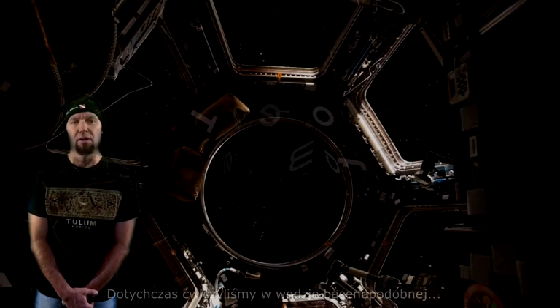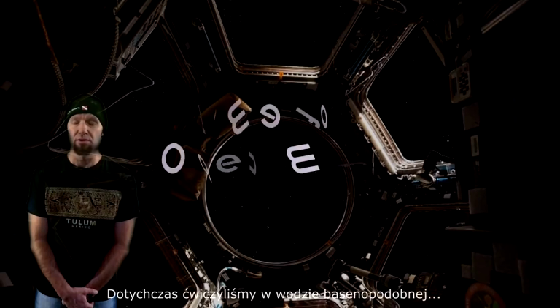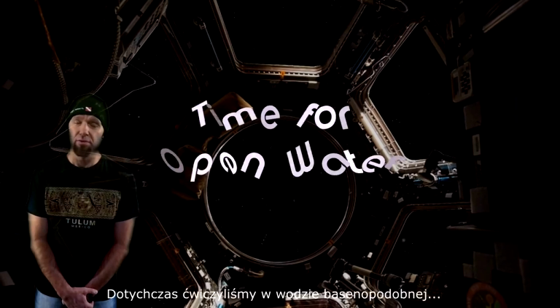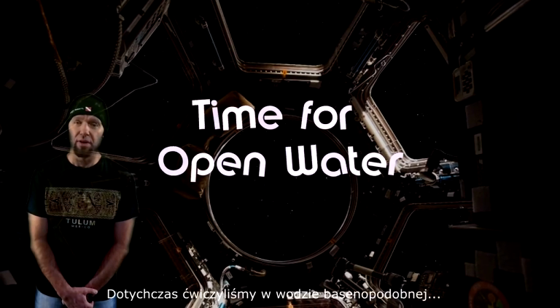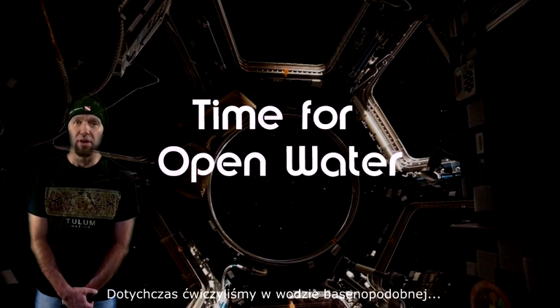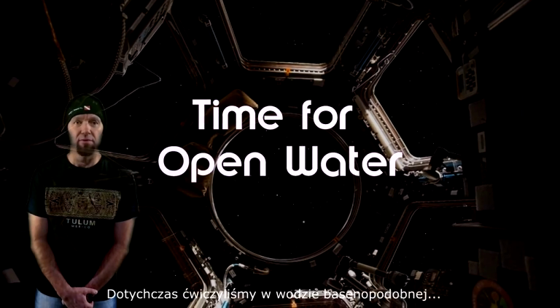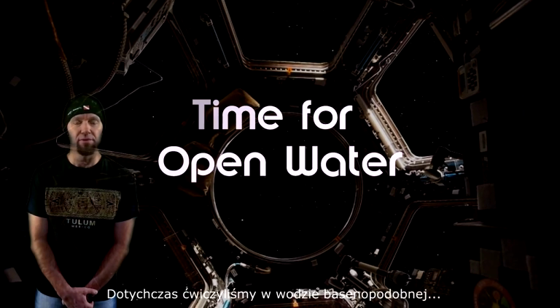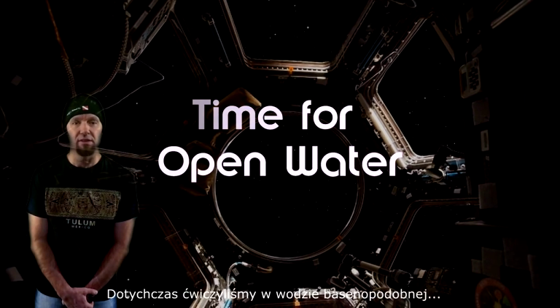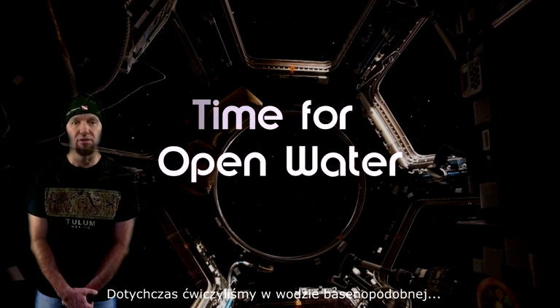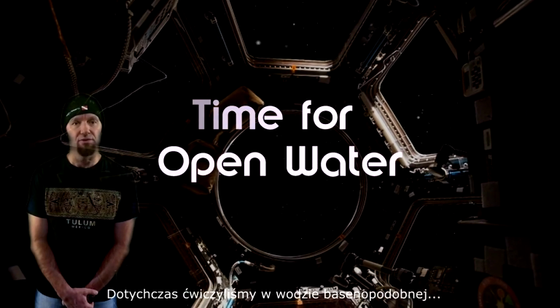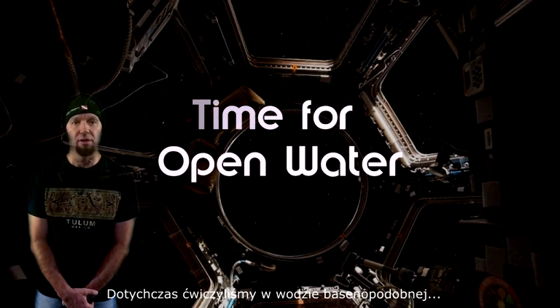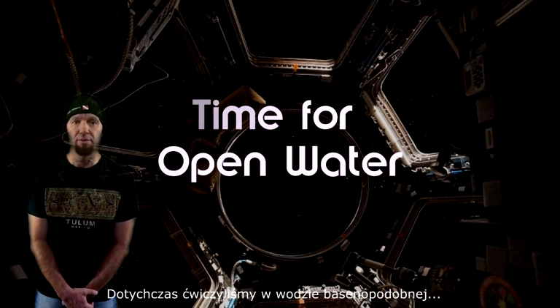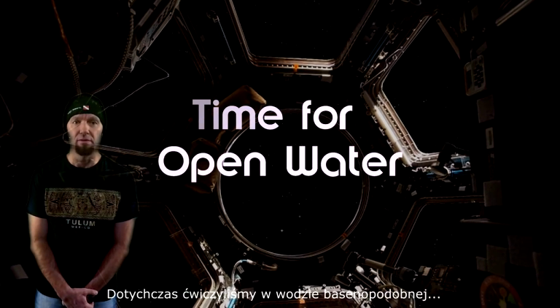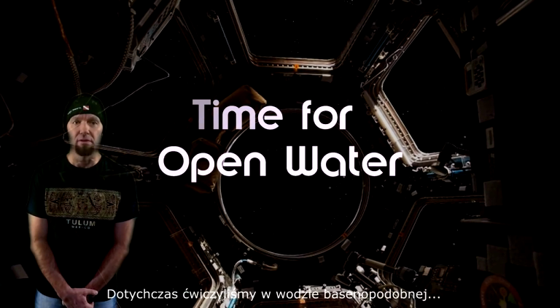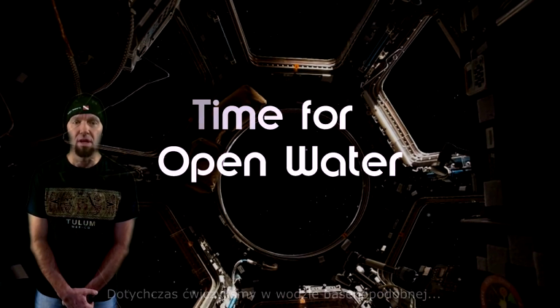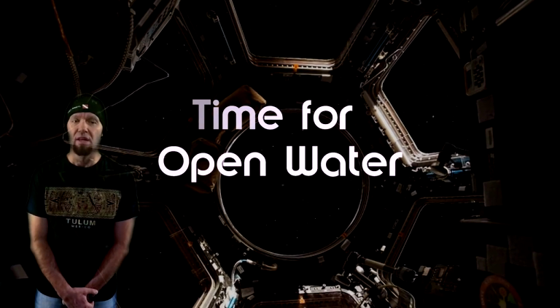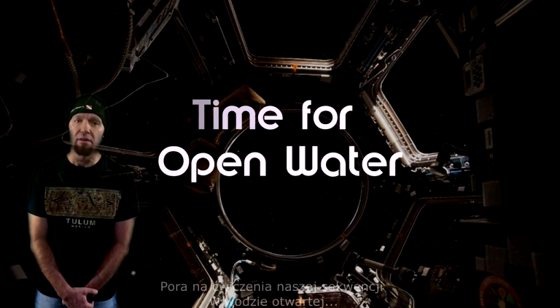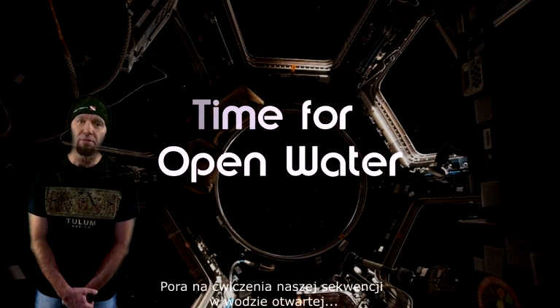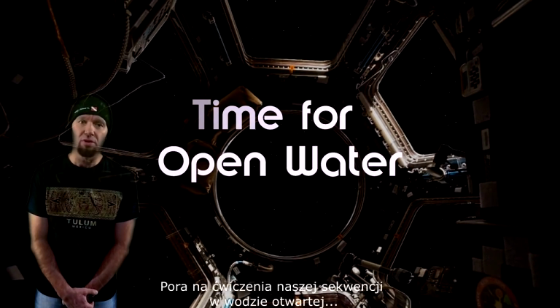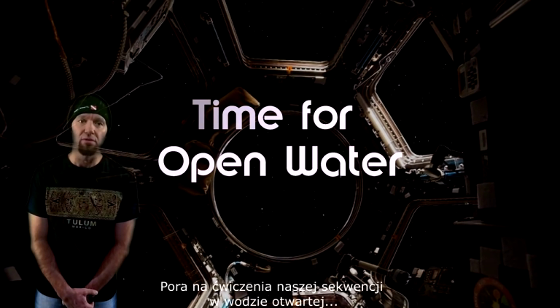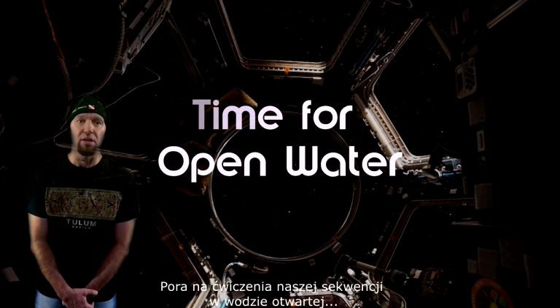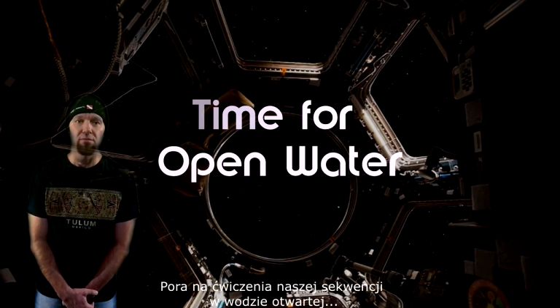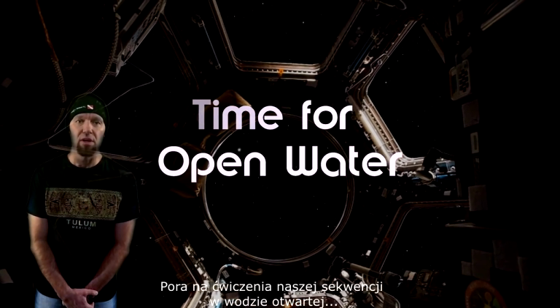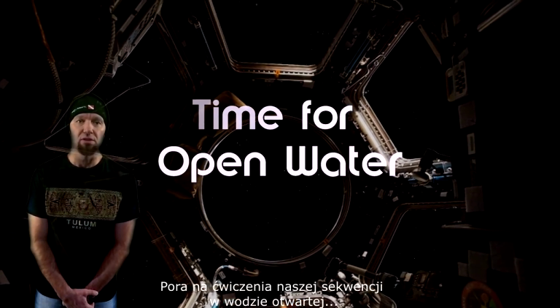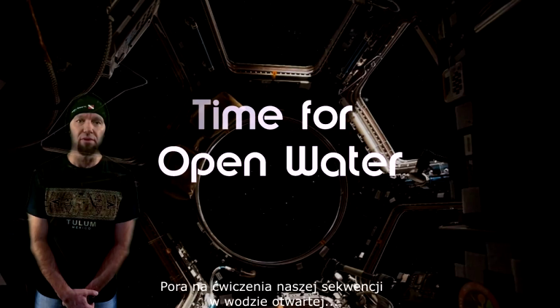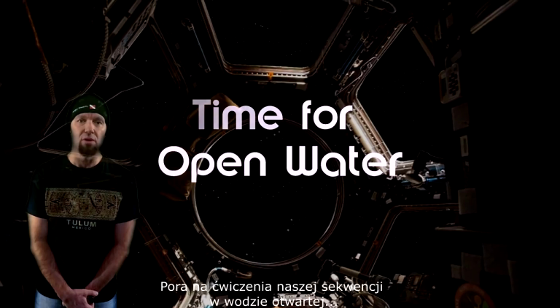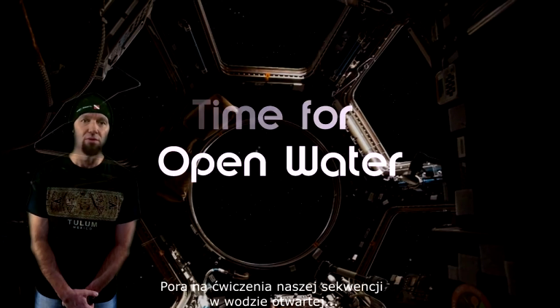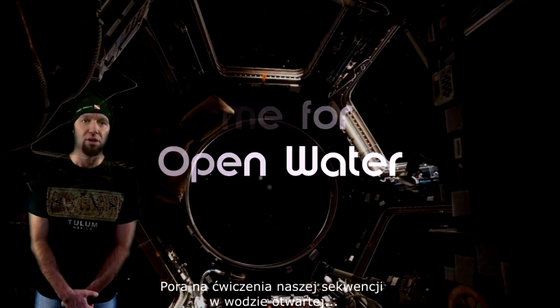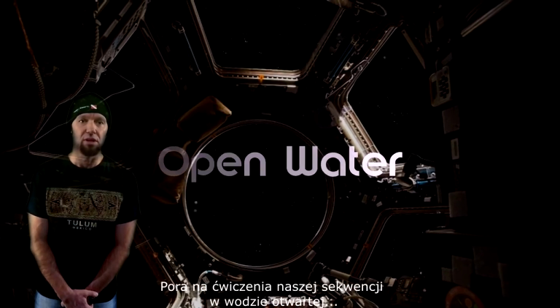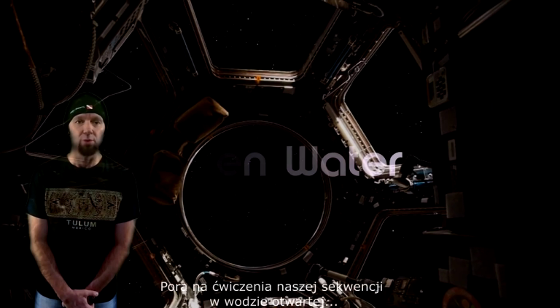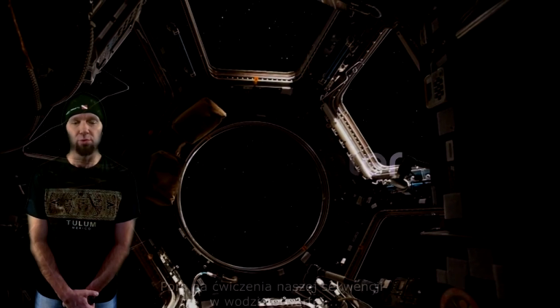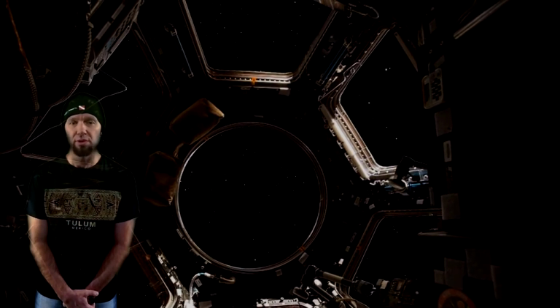So far we have been practicing the drill in a pool. Now let me show you a simulation of an out-of-gas situation in open water.